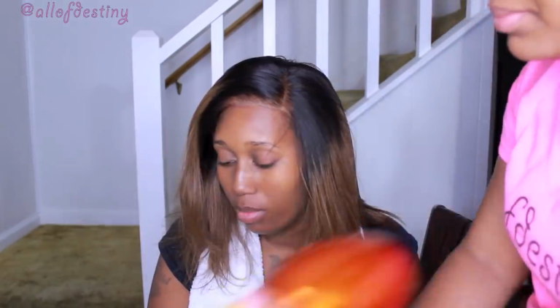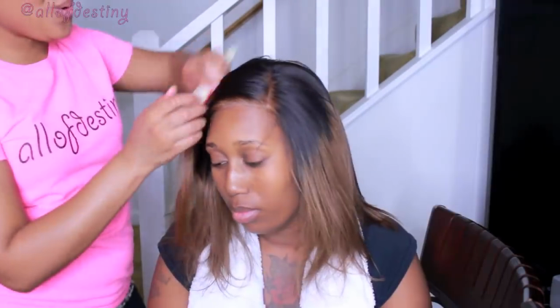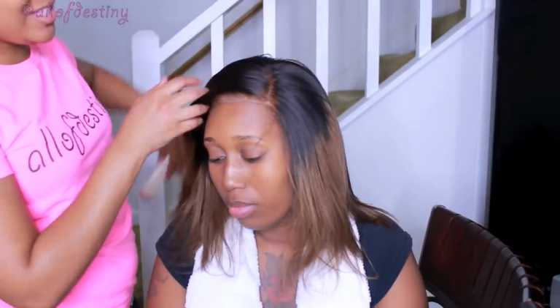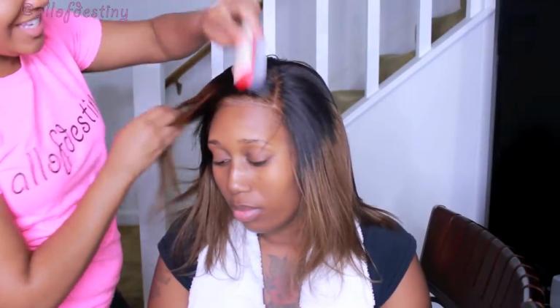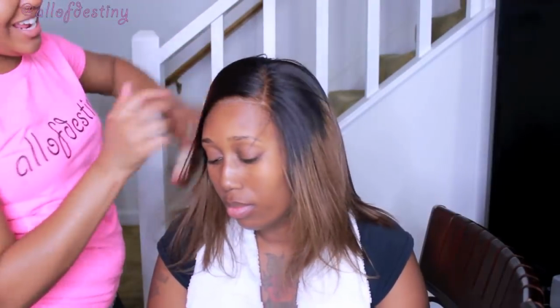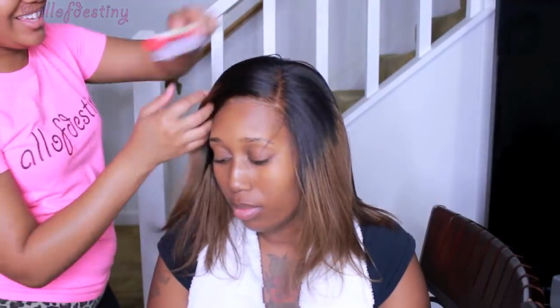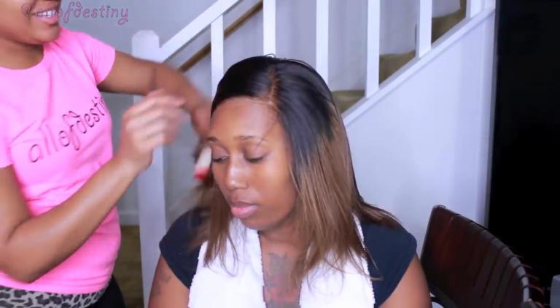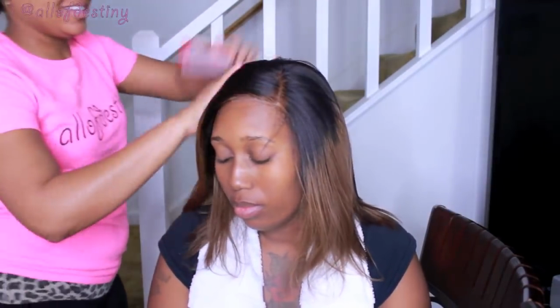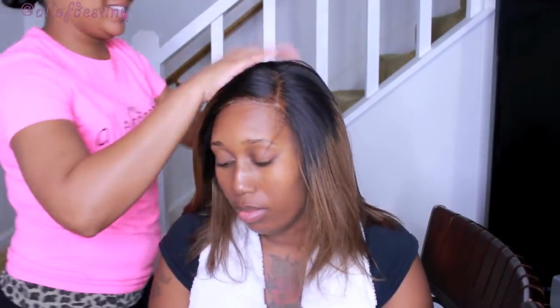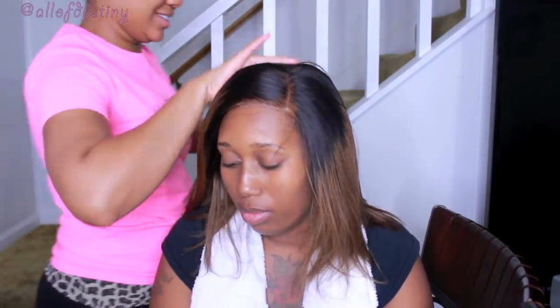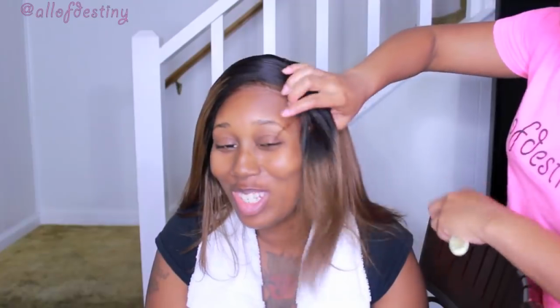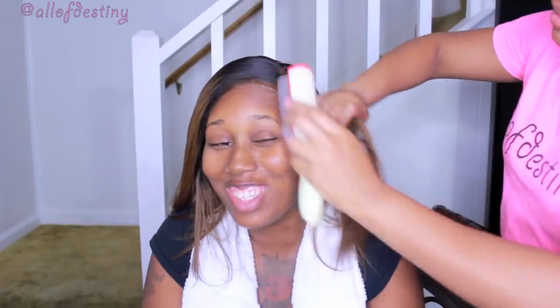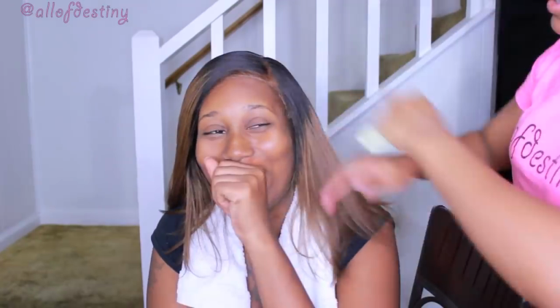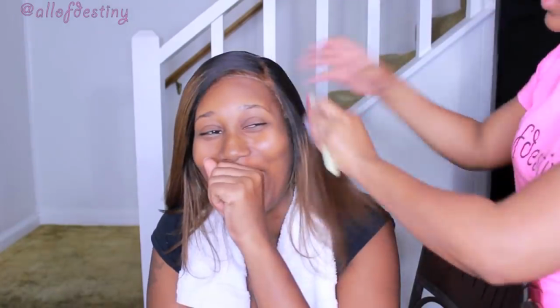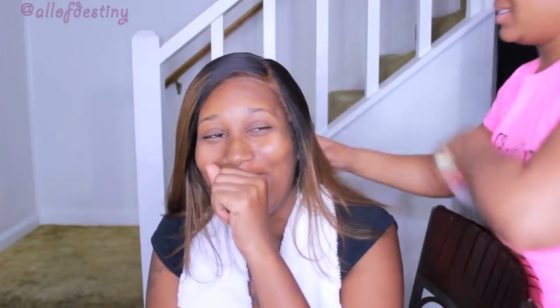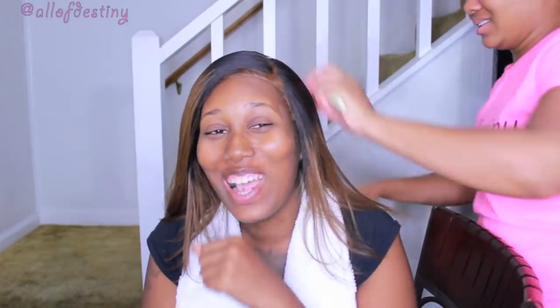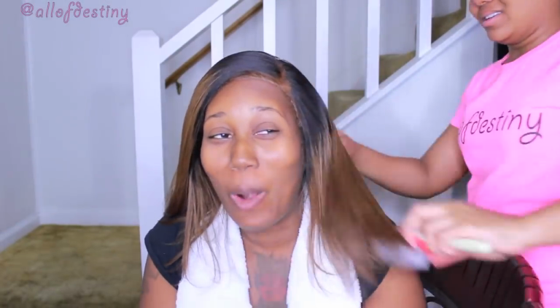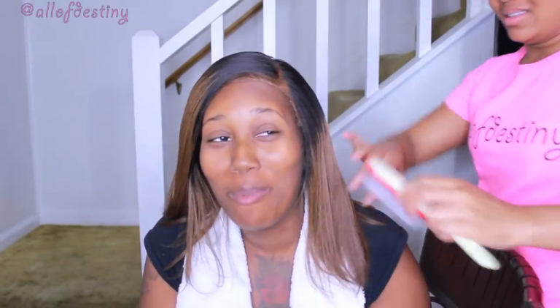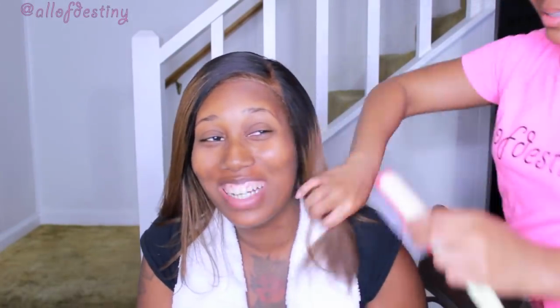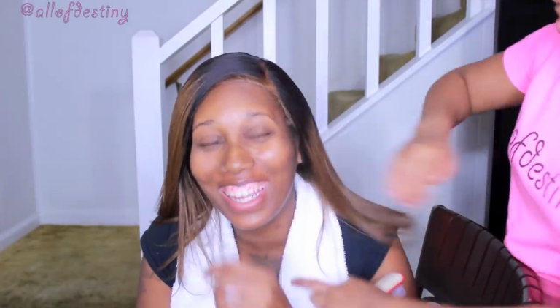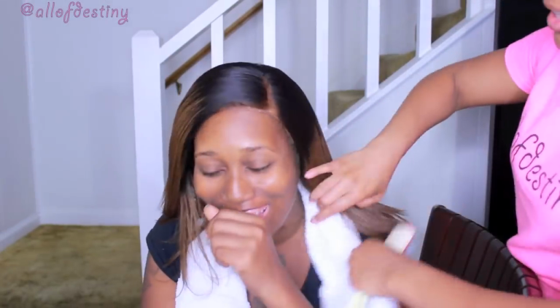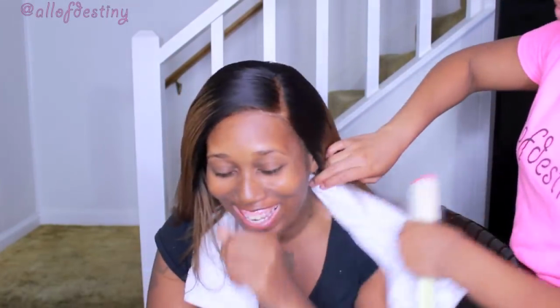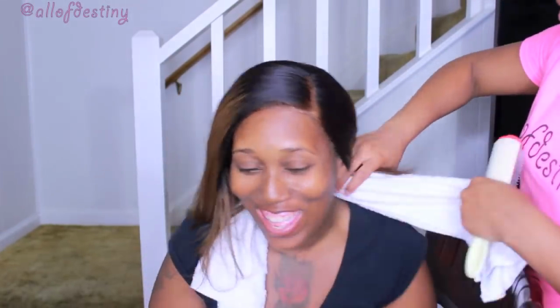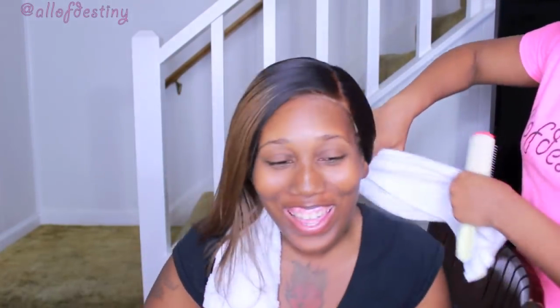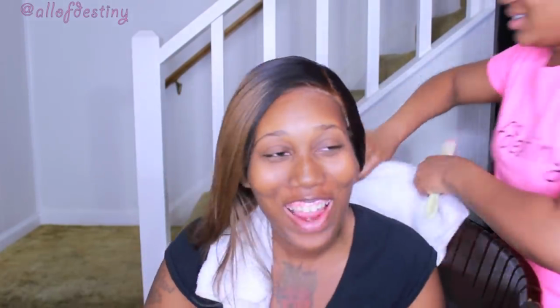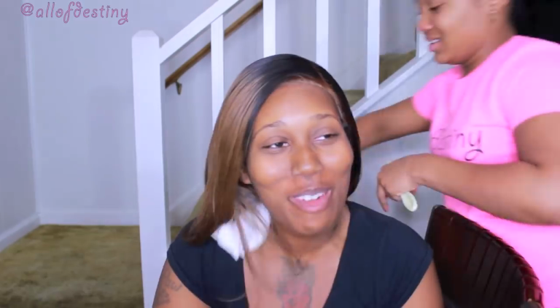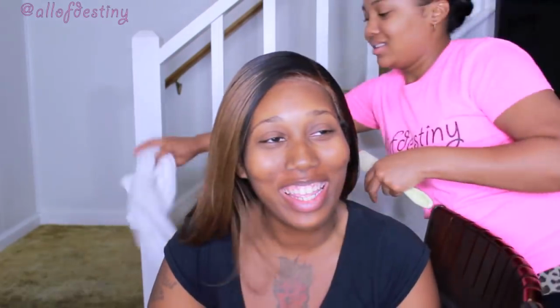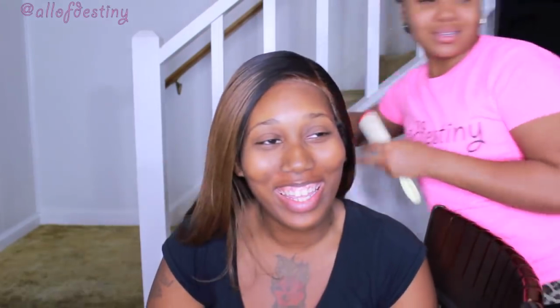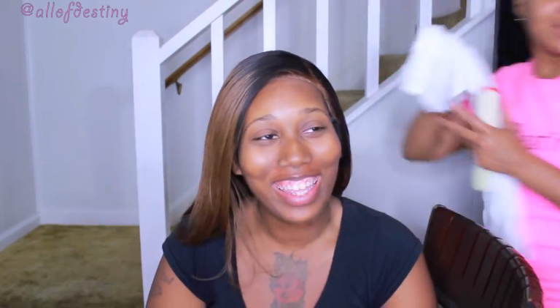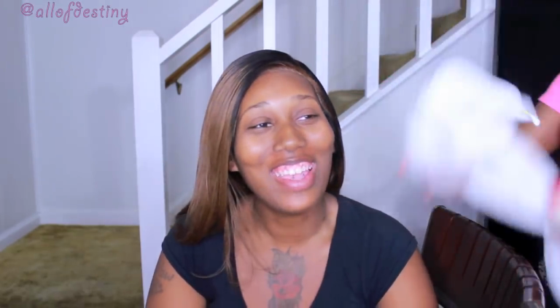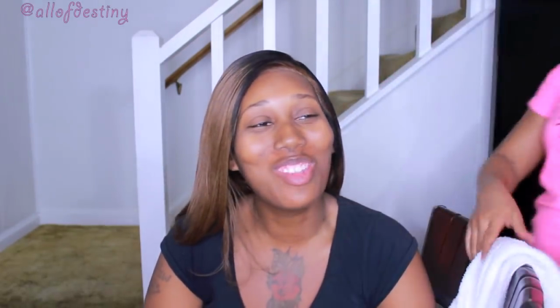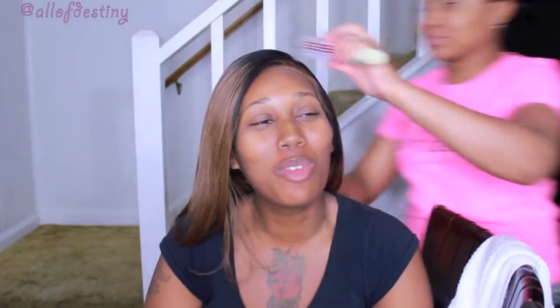I'm securing everything and blow drying on cool until everything is nice and dry — and it's just completely on point, like laid.